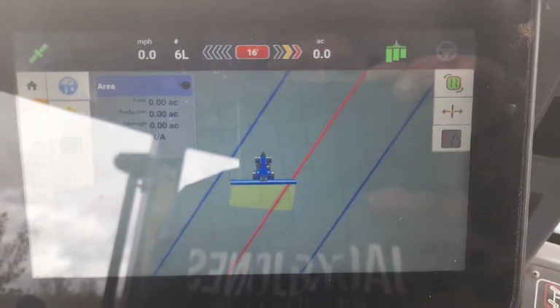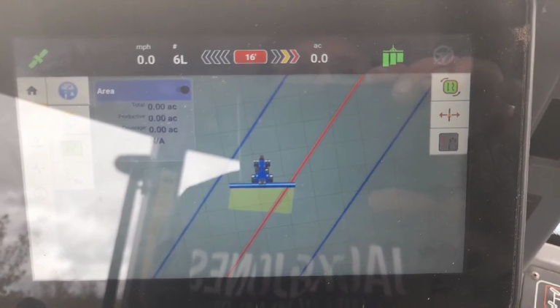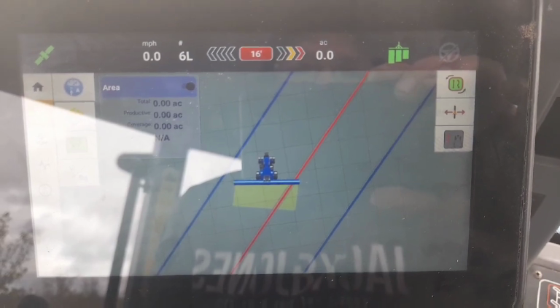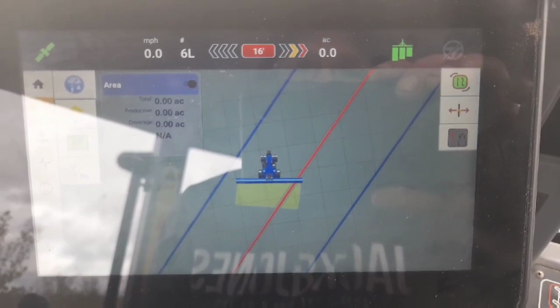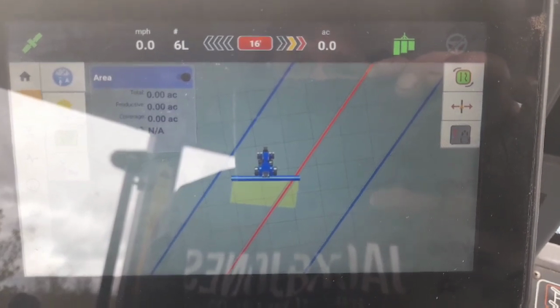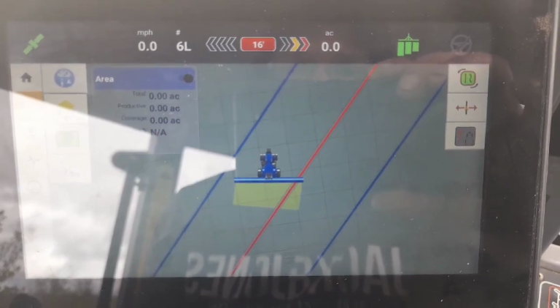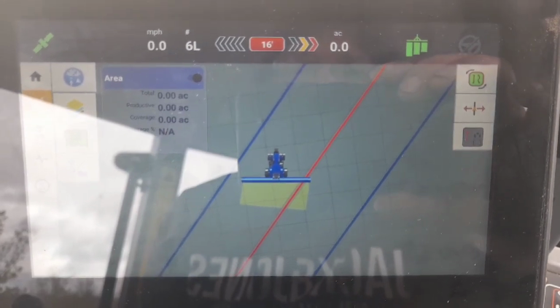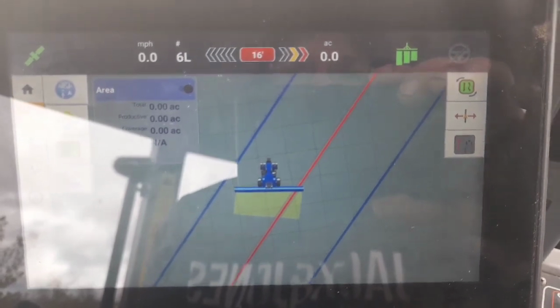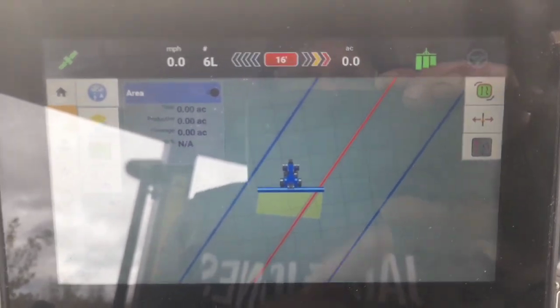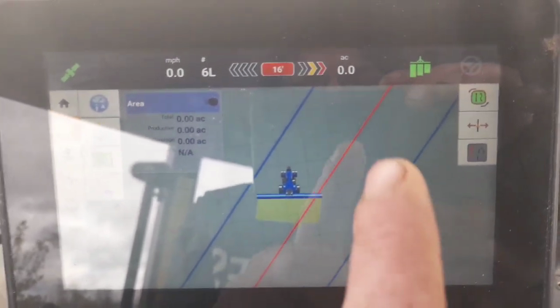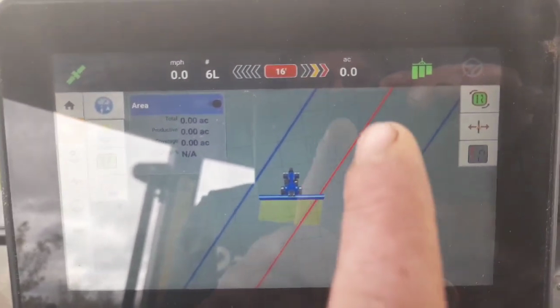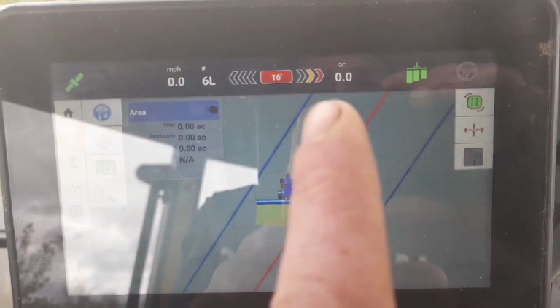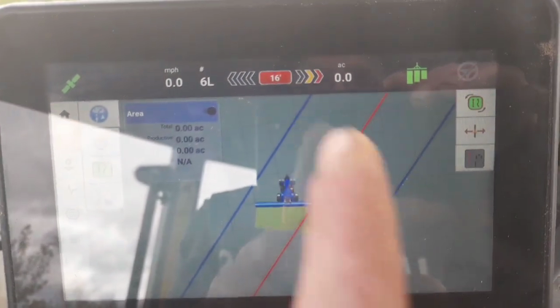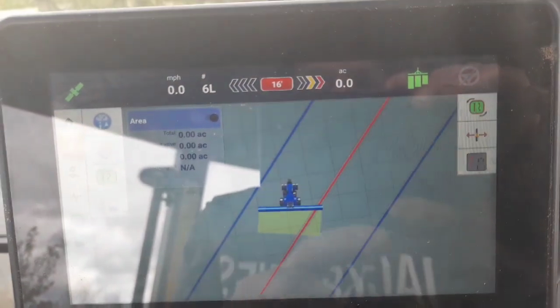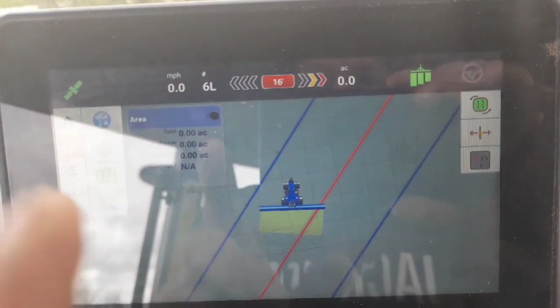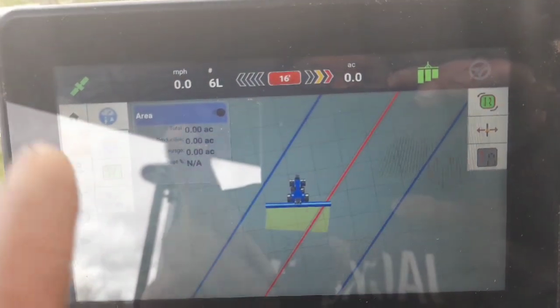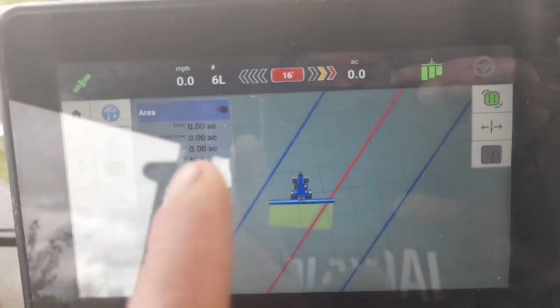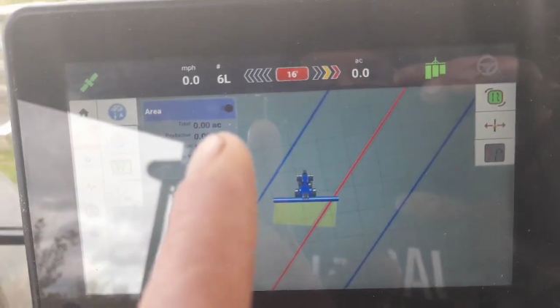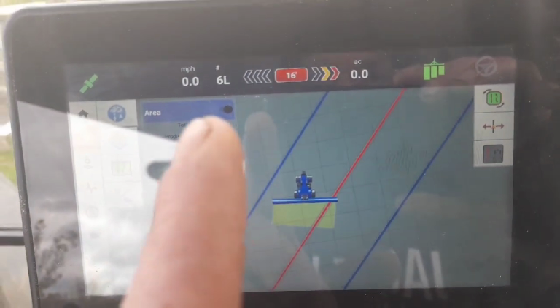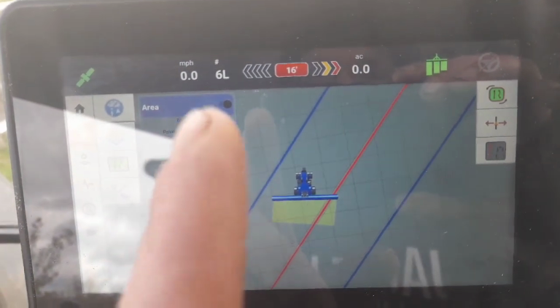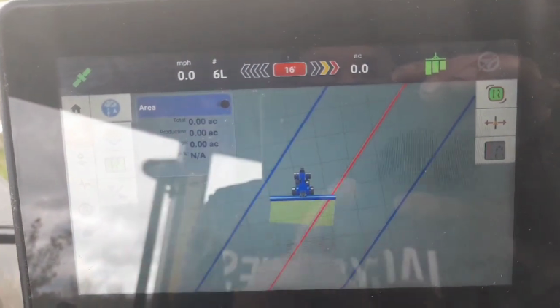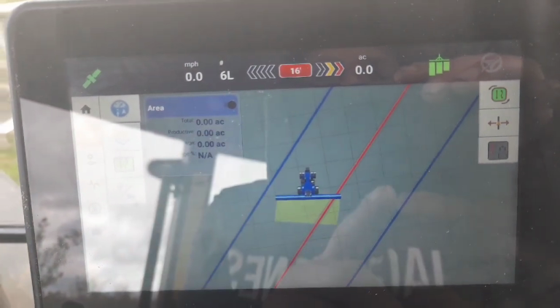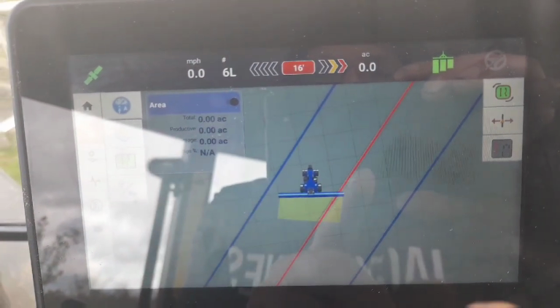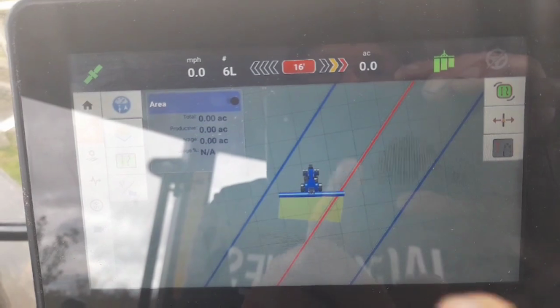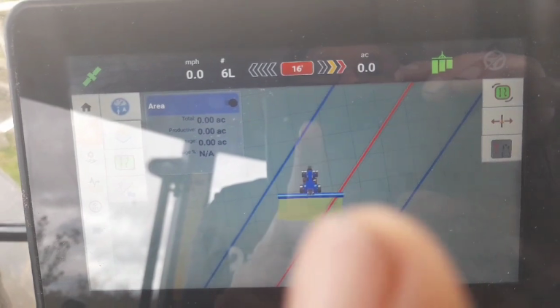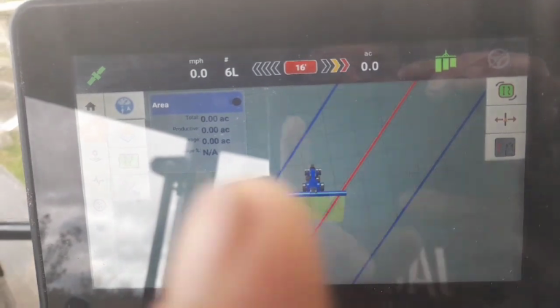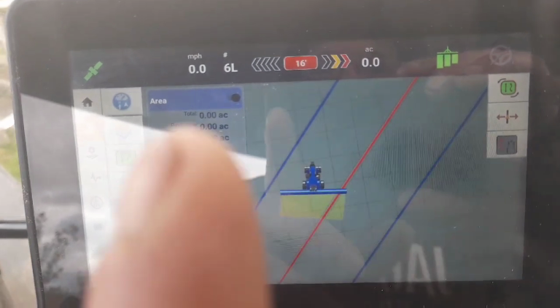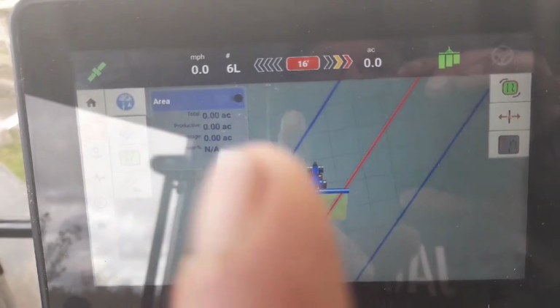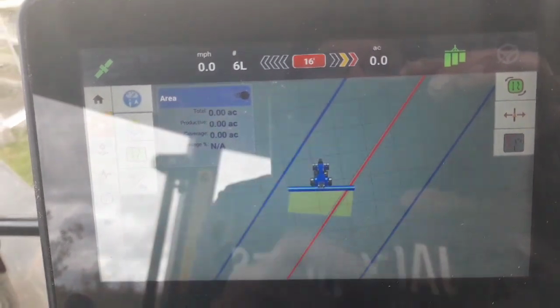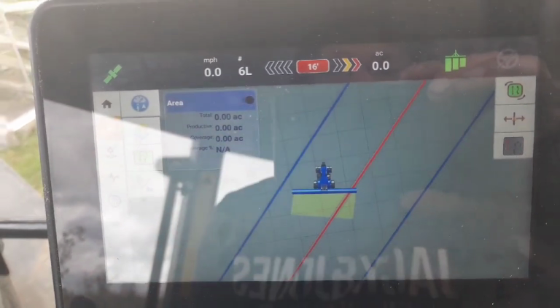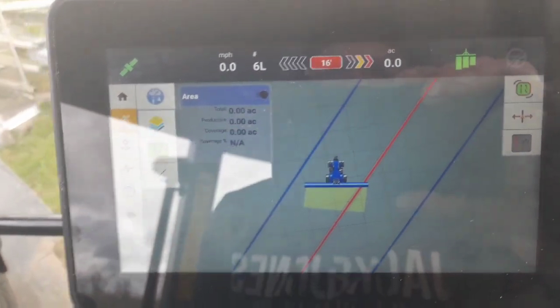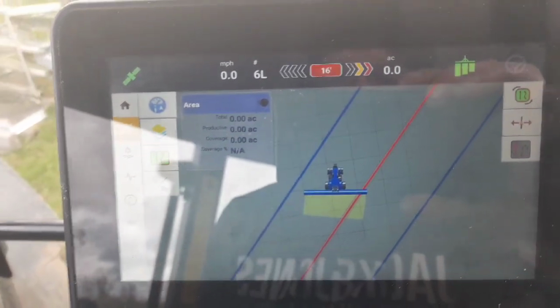It gives you your acres - you can see up here. It gives you how fast you're going. And then with the A-B lines, it tells you how many A-B lines you have in the field.